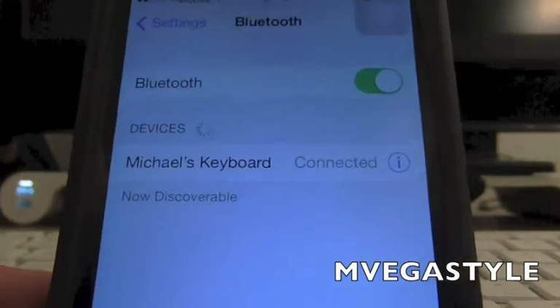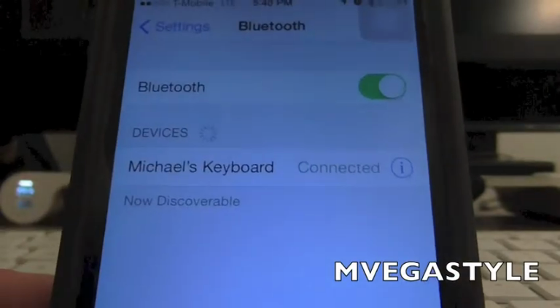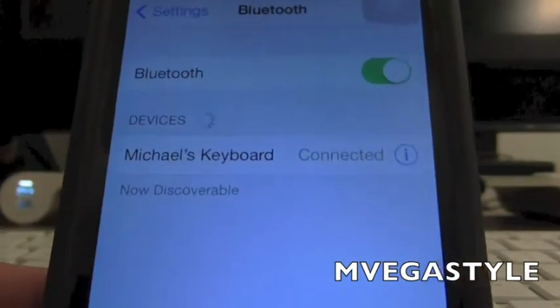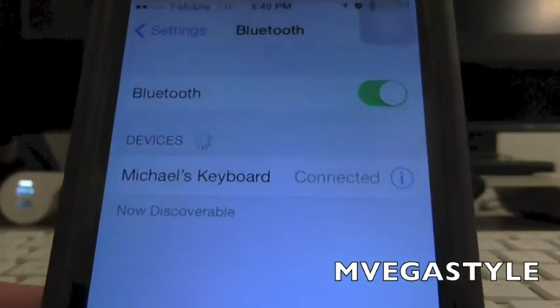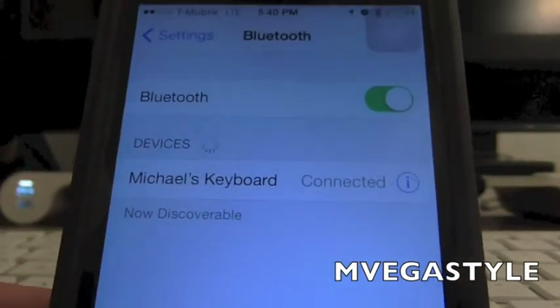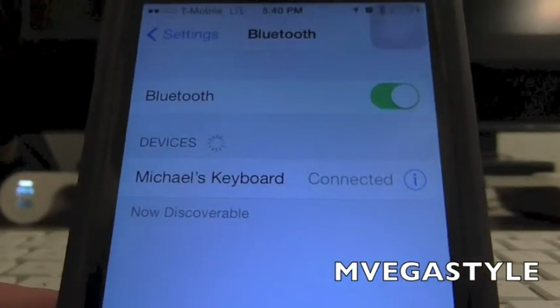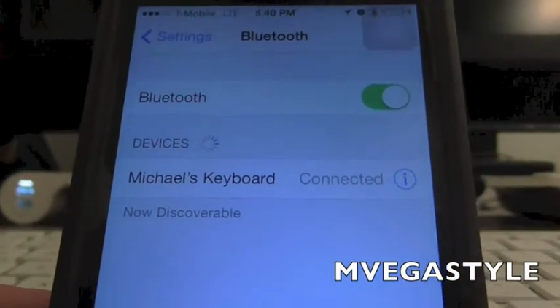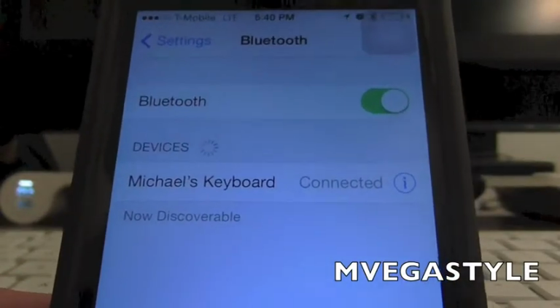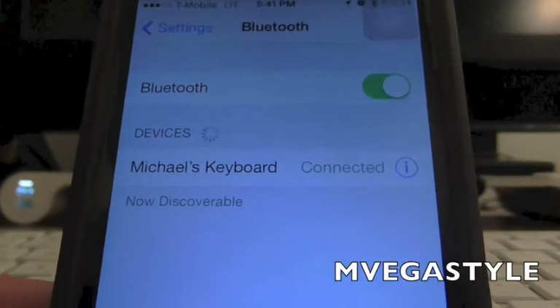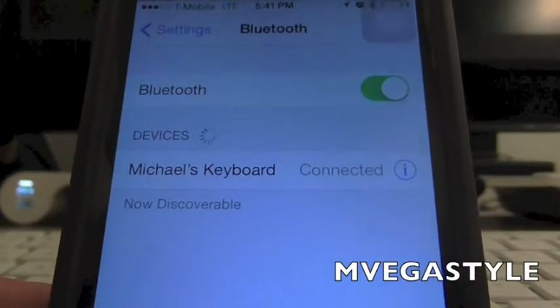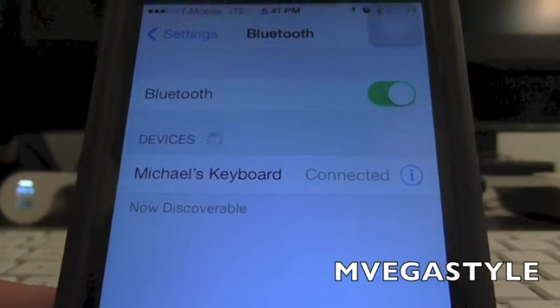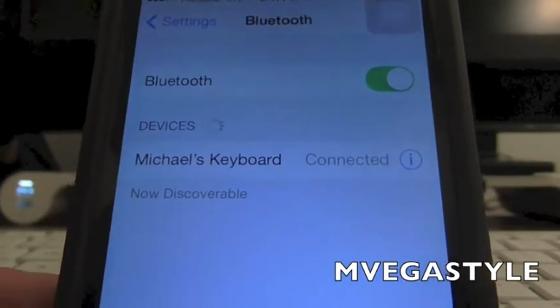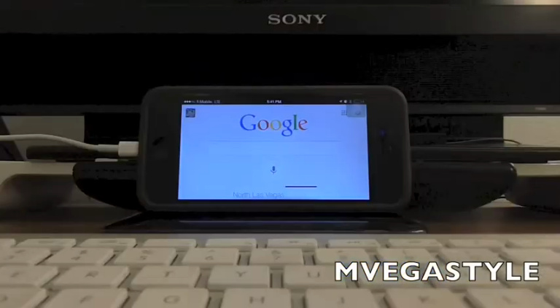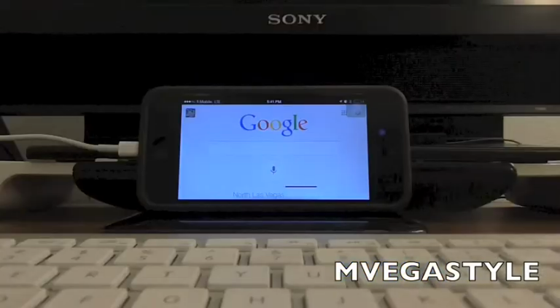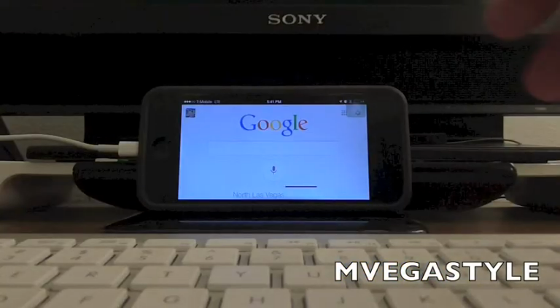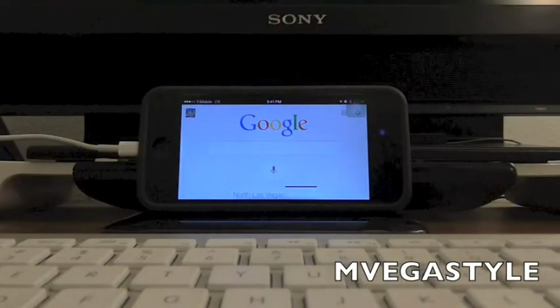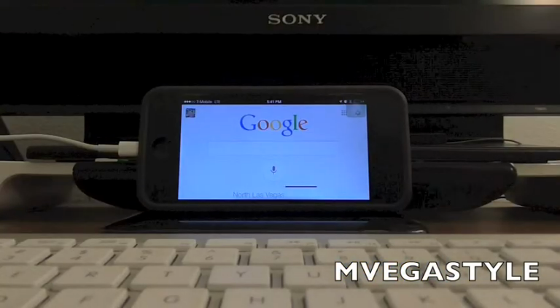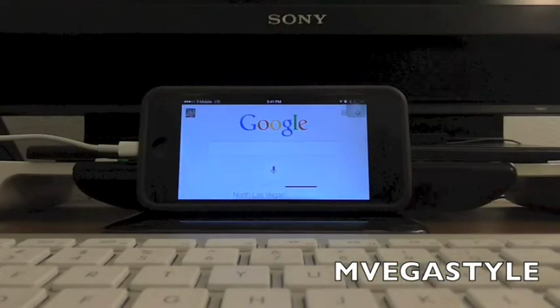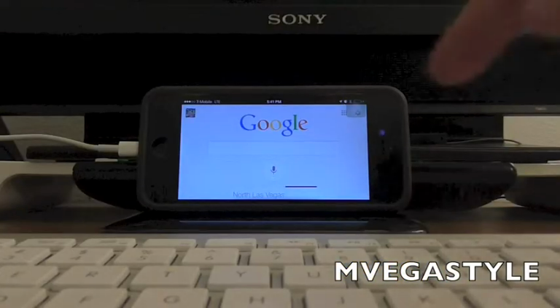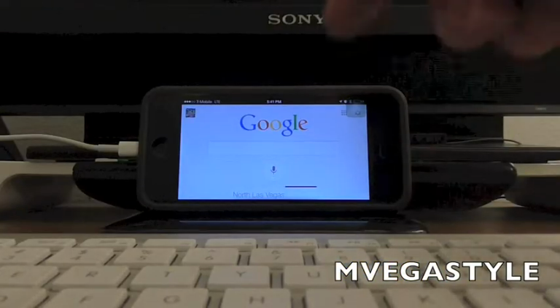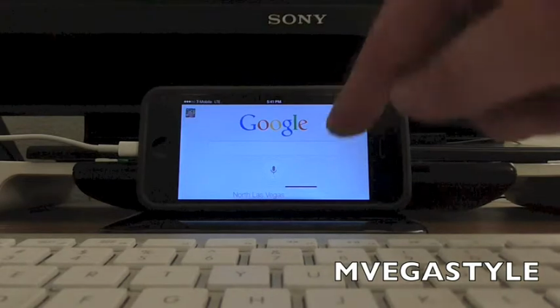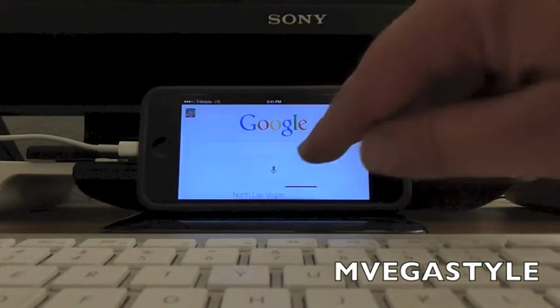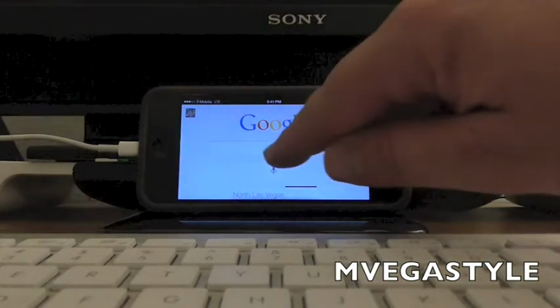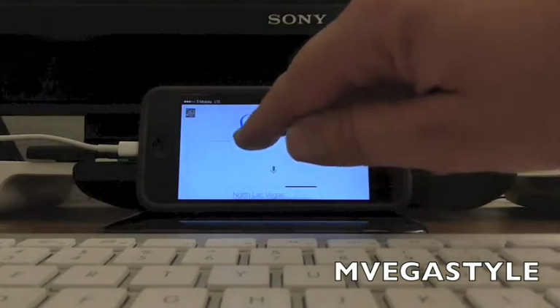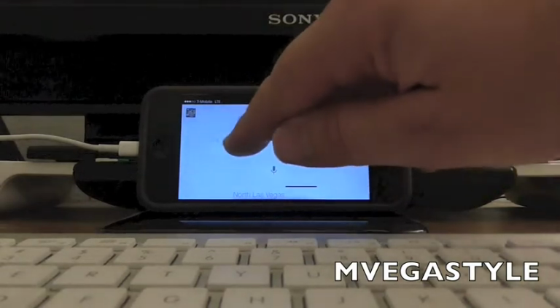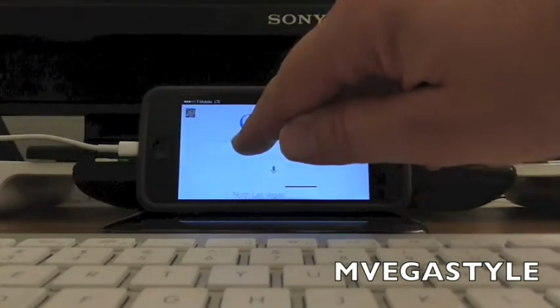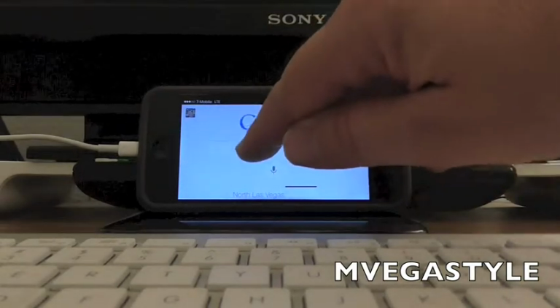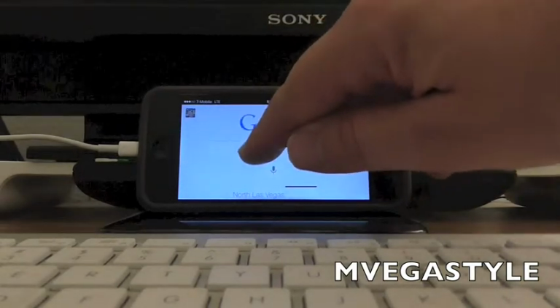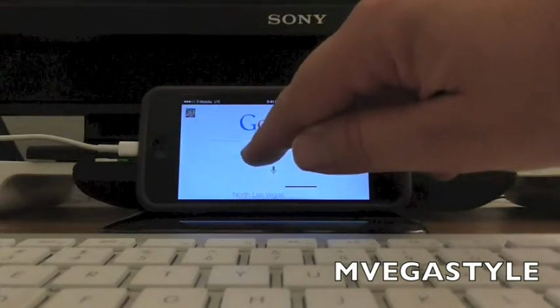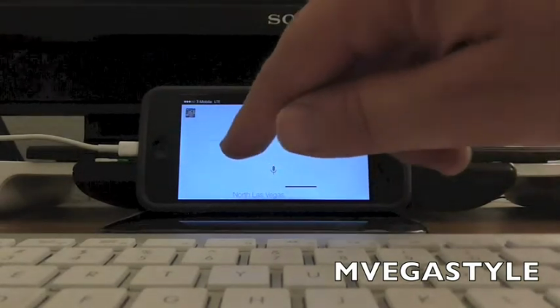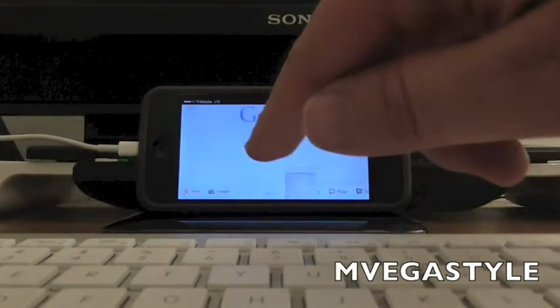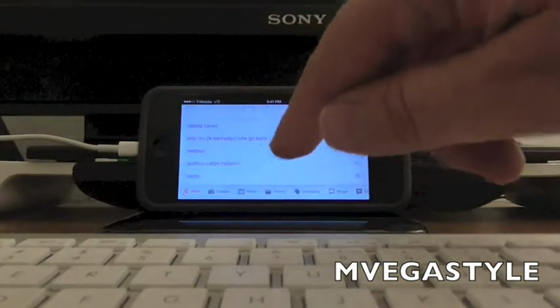And there it is, it's connected now. Let's test it out. Now that the keyboard is connected to the iPhone, I'll go ahead and do a search on Google here.